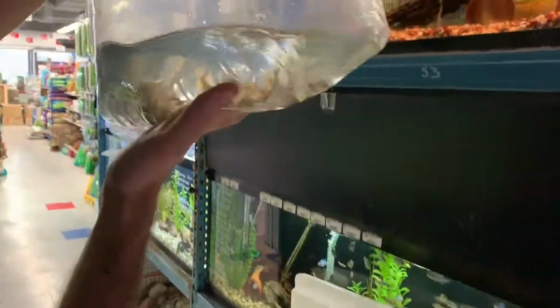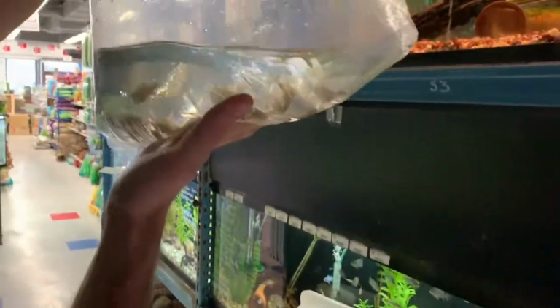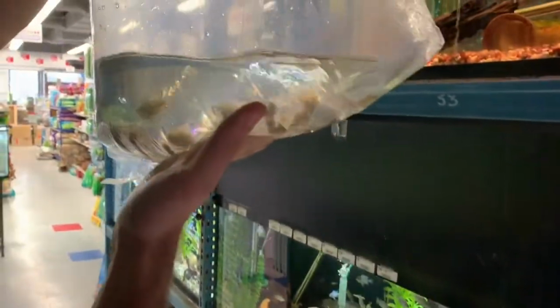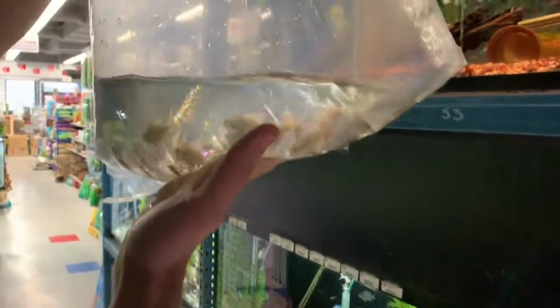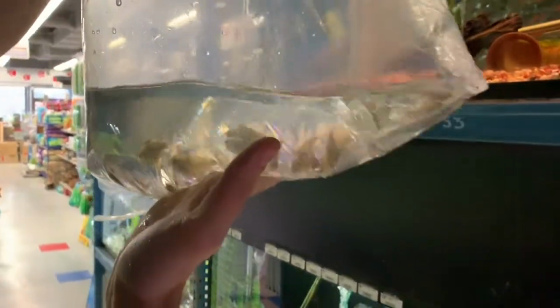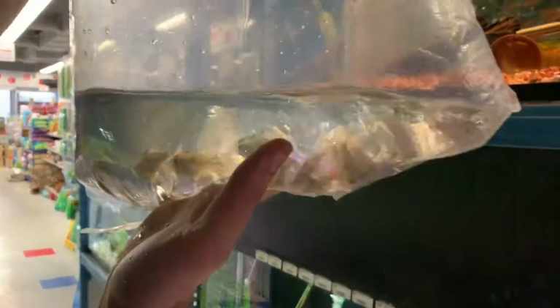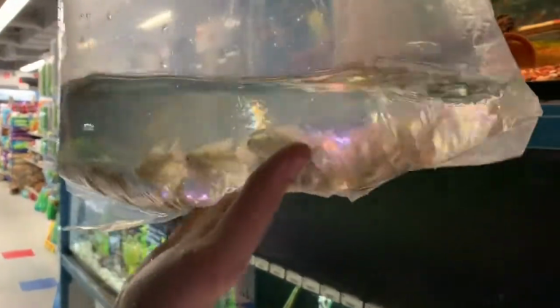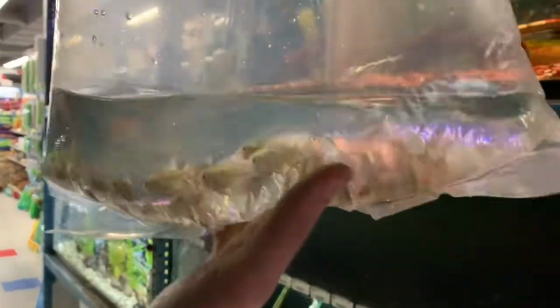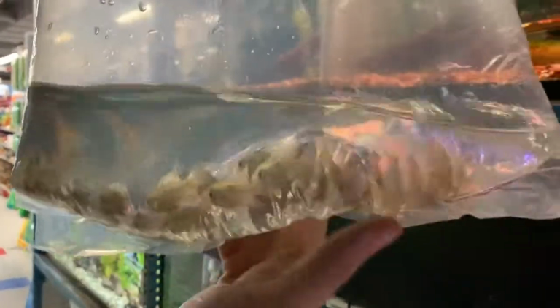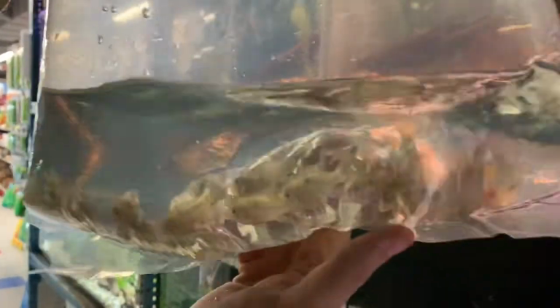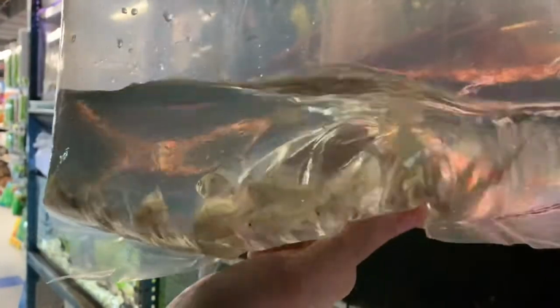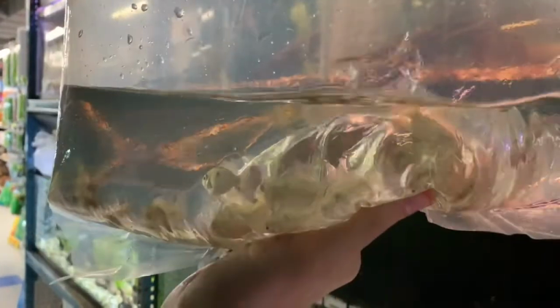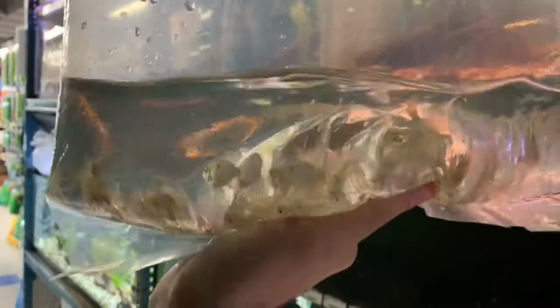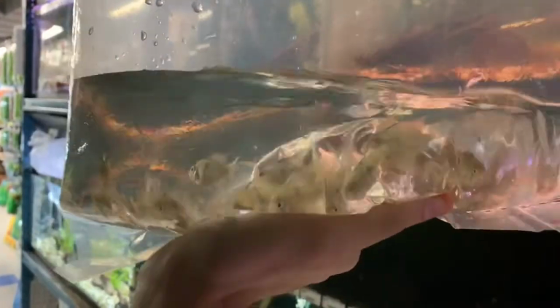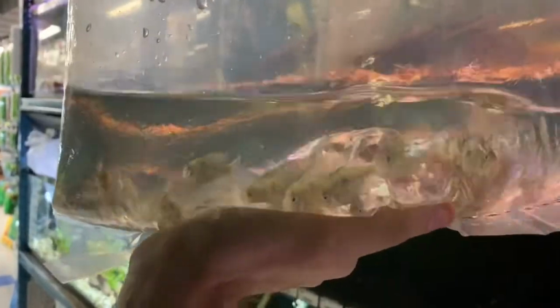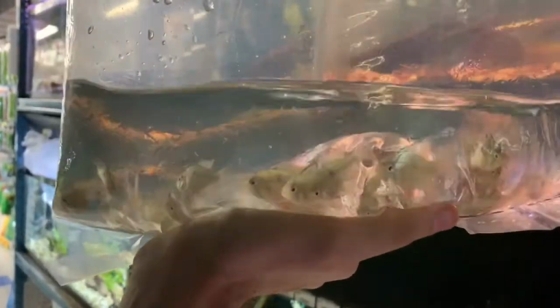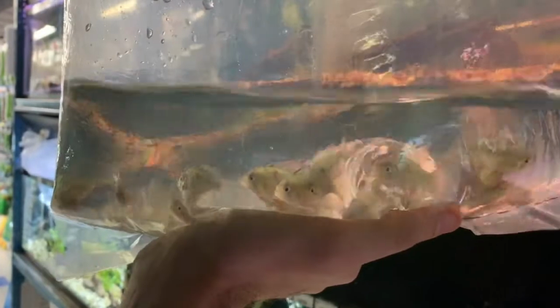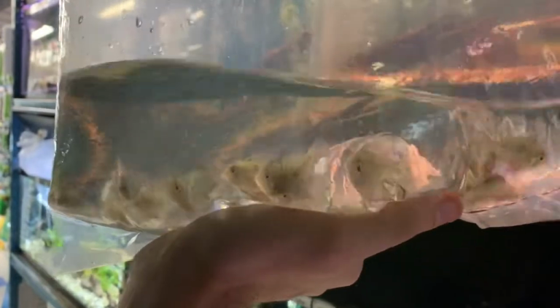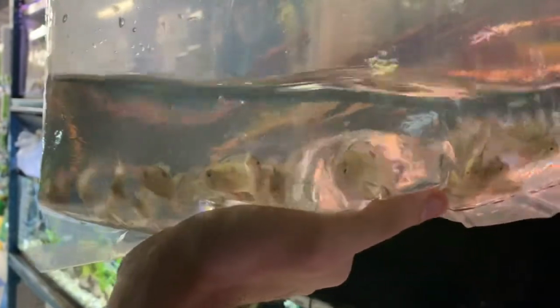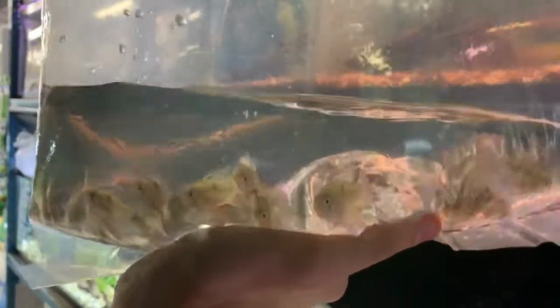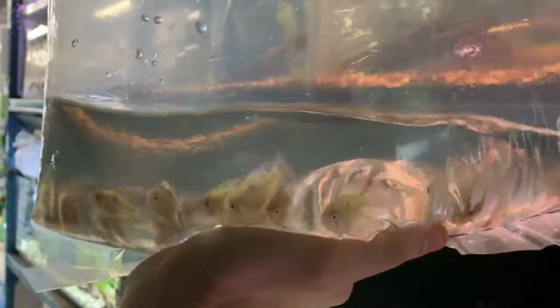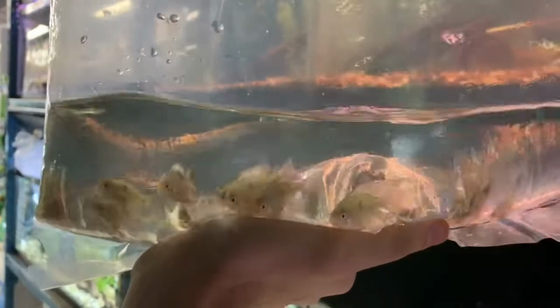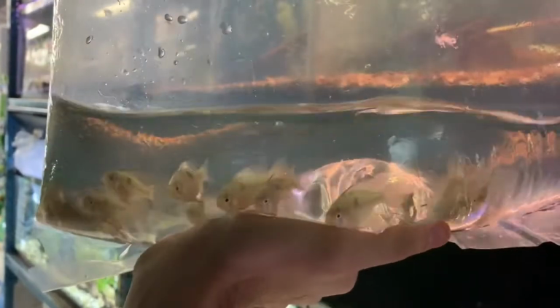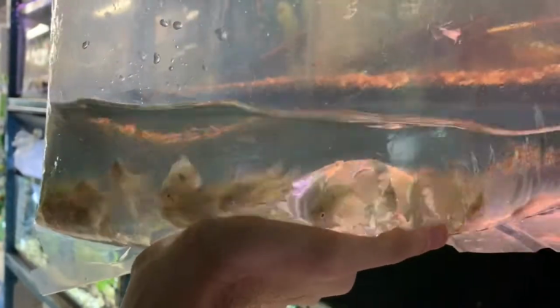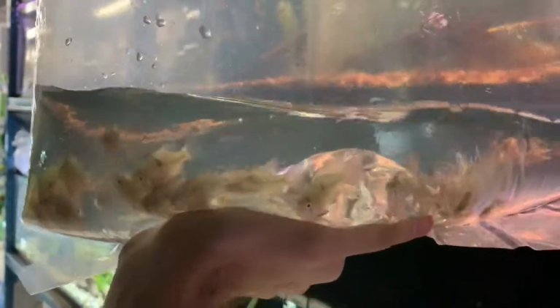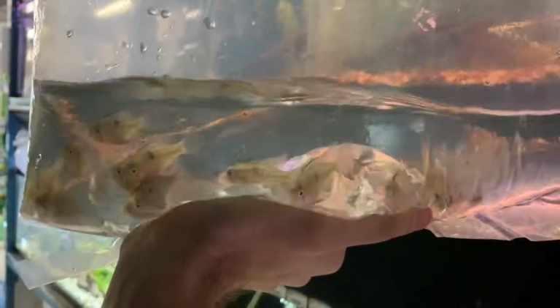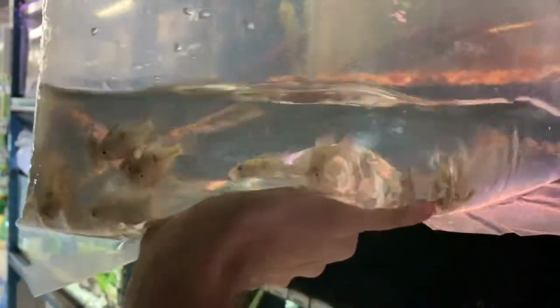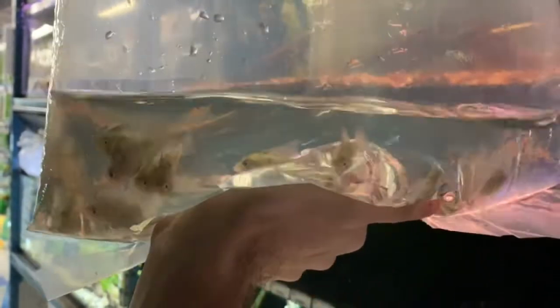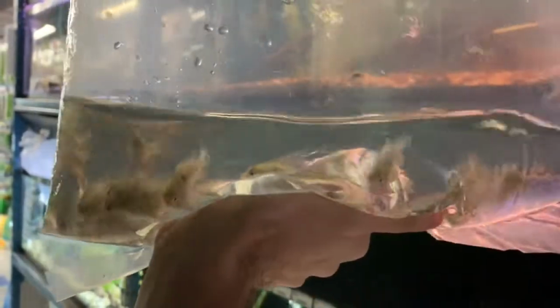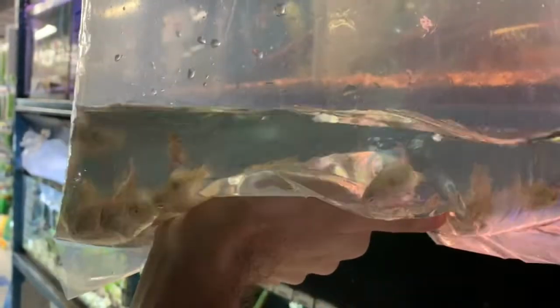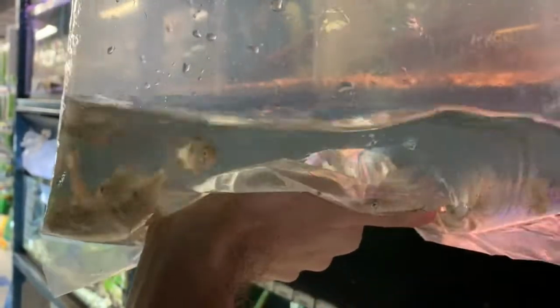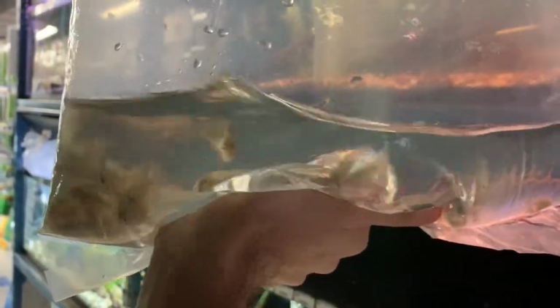This is just topping up on some of the blue rams. This one's from our older import from Israel.